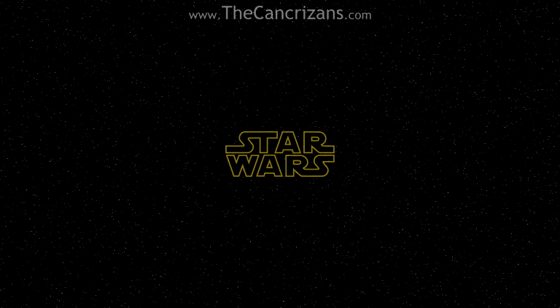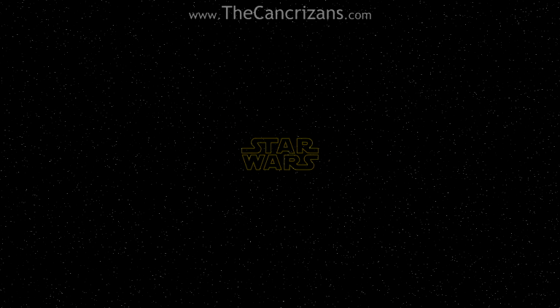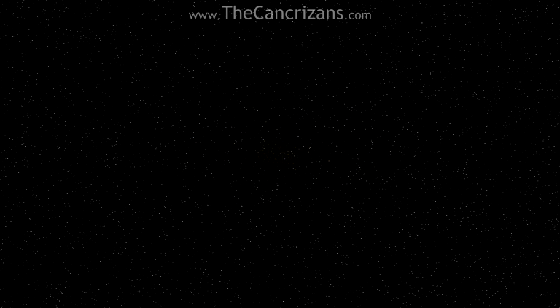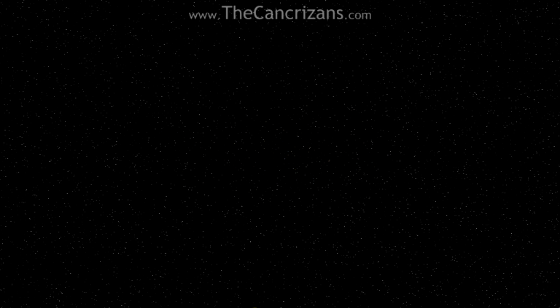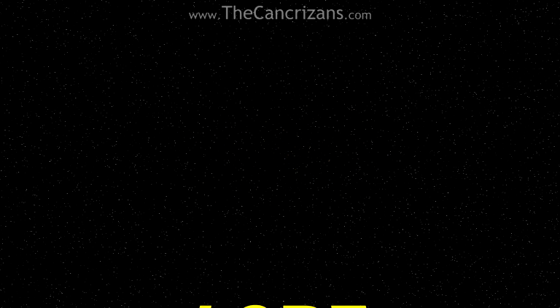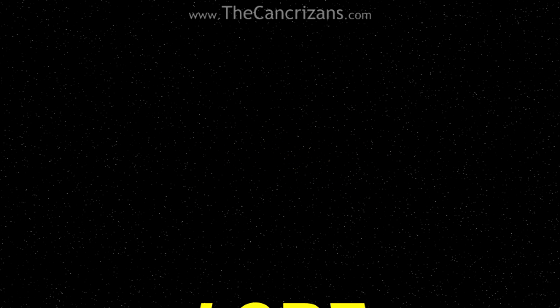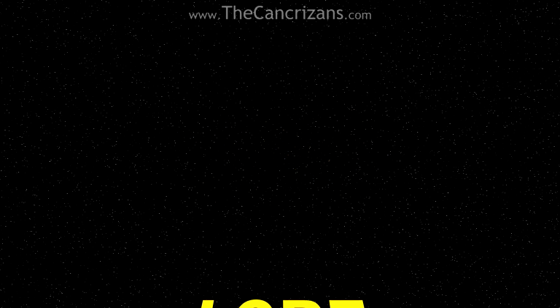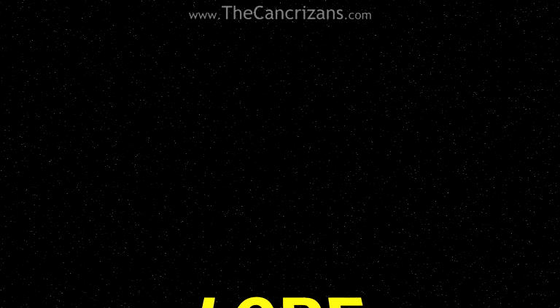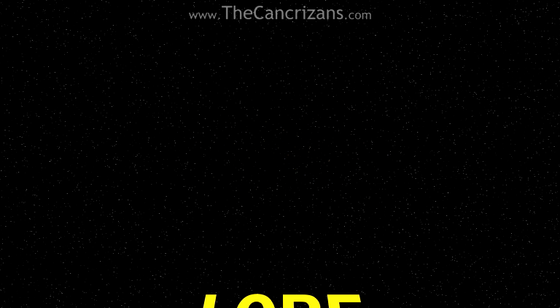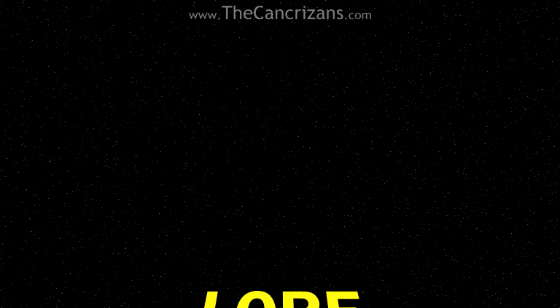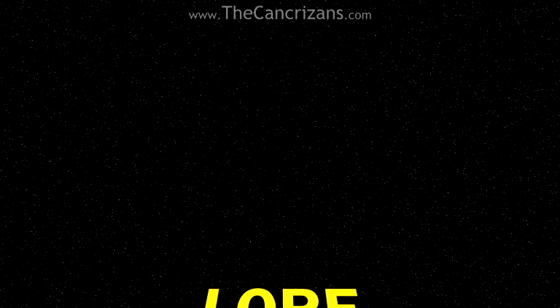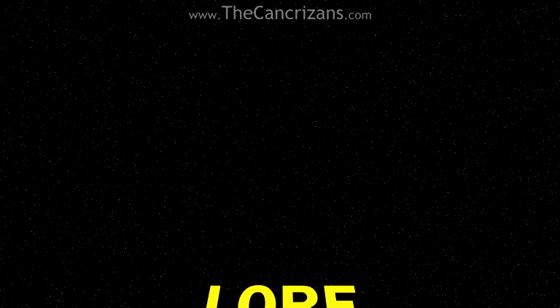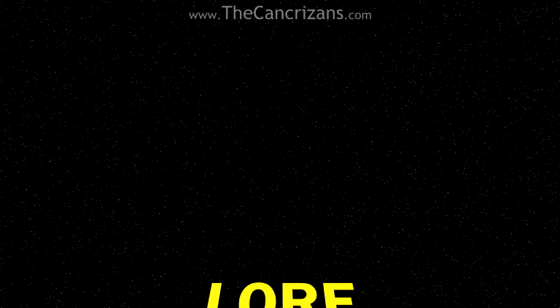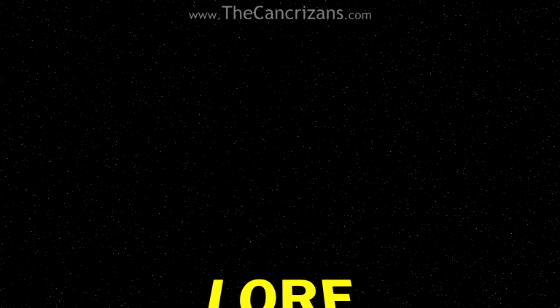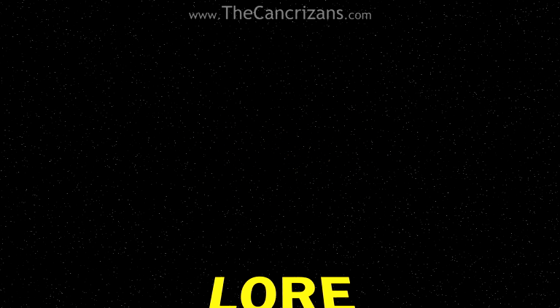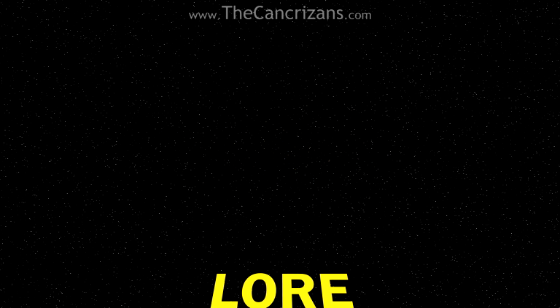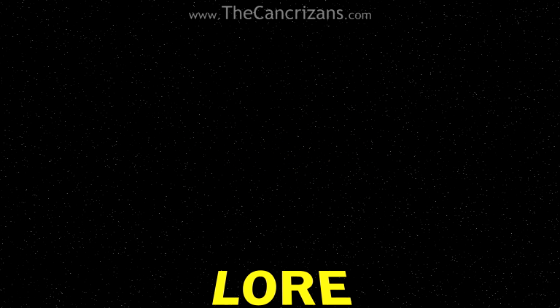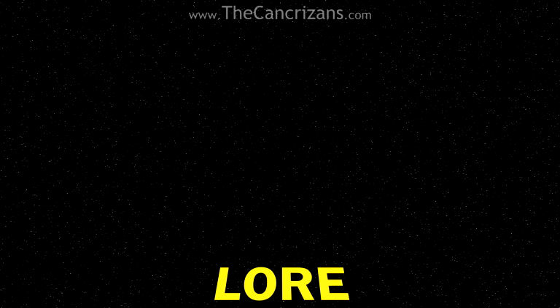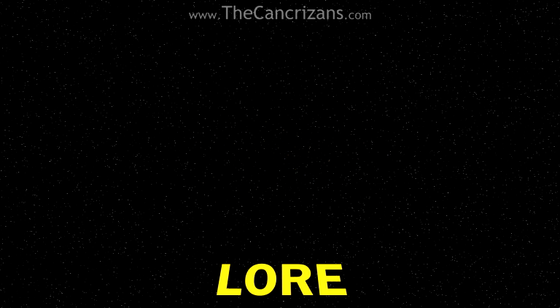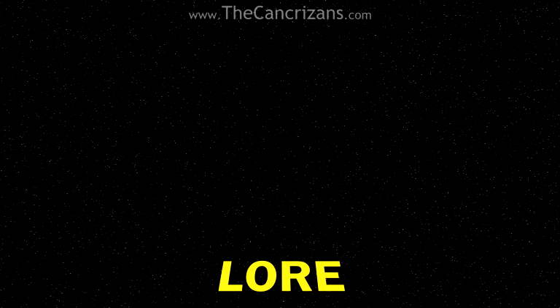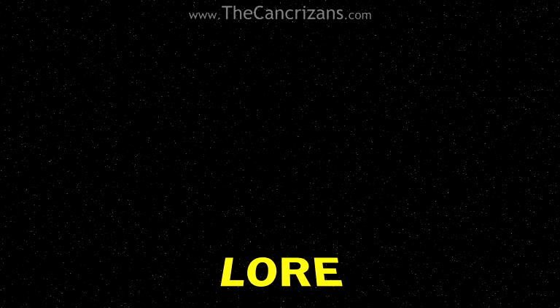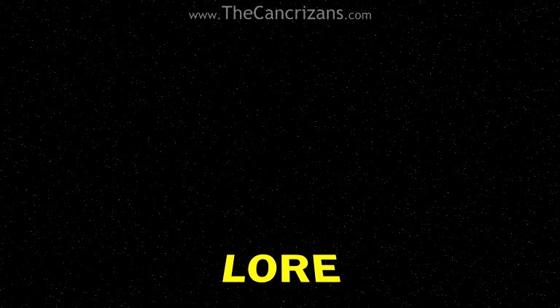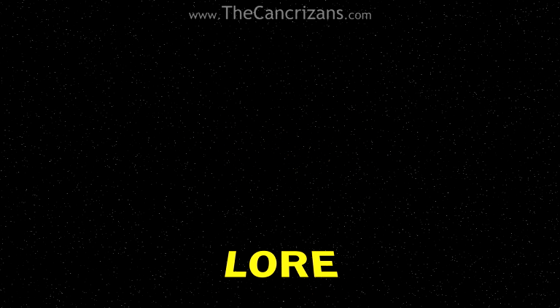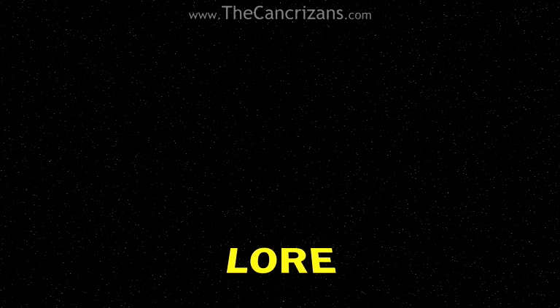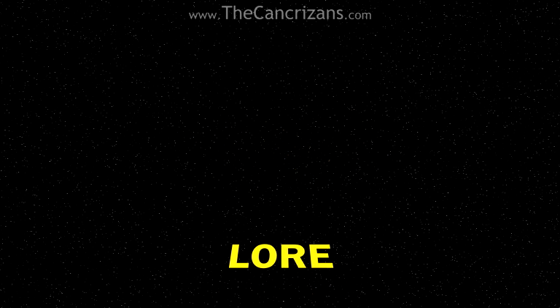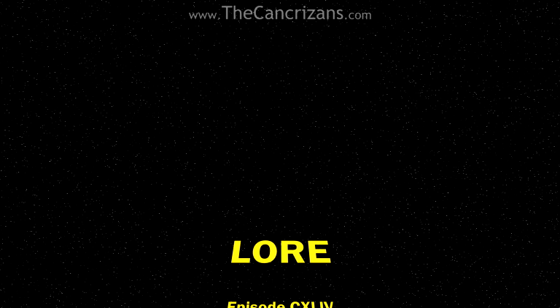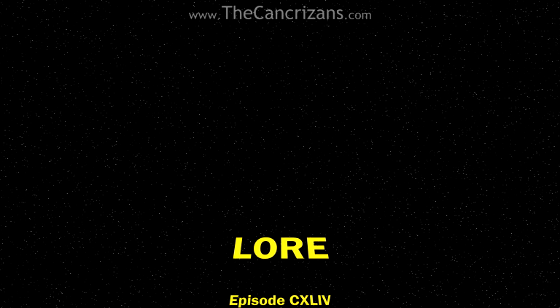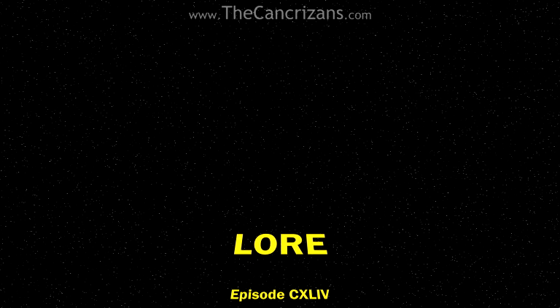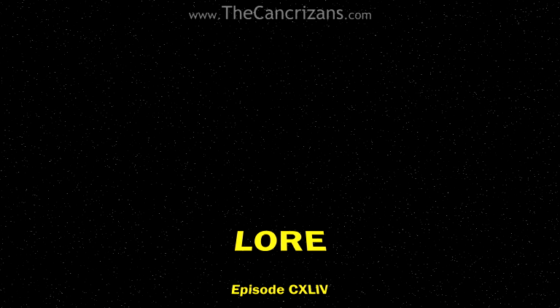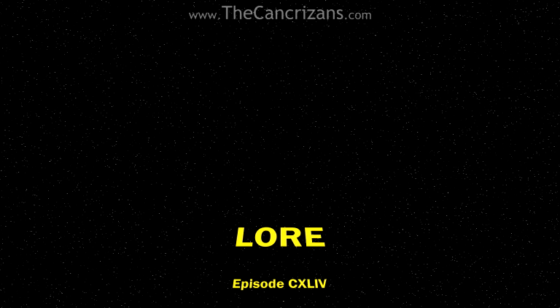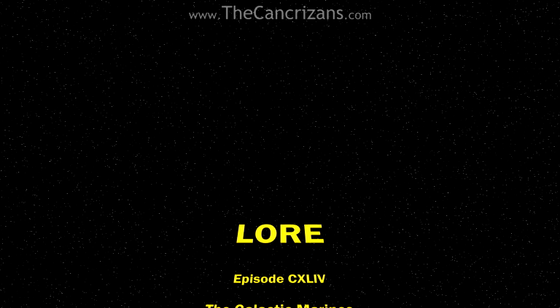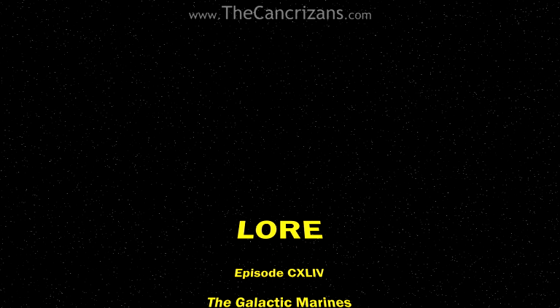Welcome to The Cancrizans Star Wars Lore Episode 144 – The Galactic Marines.